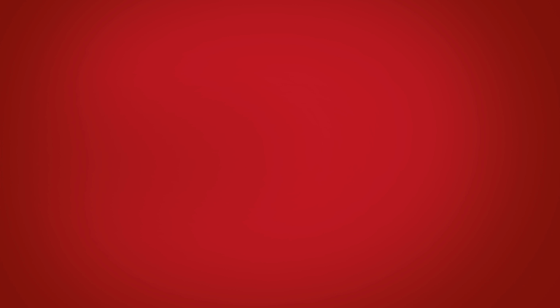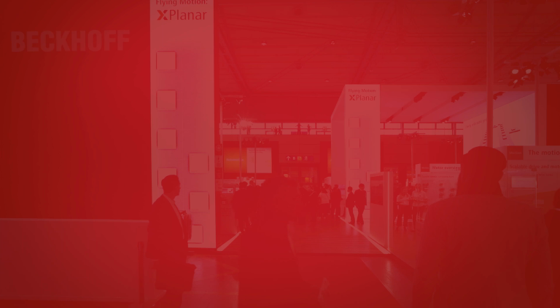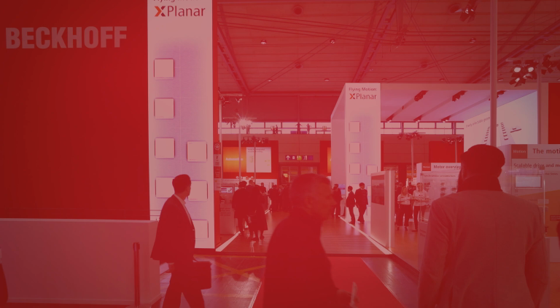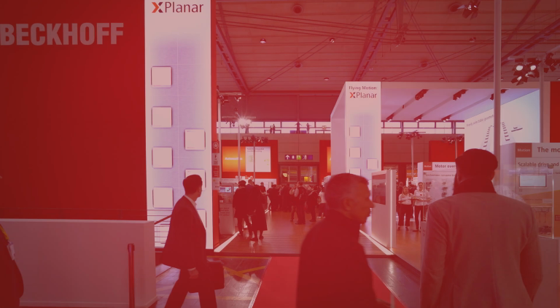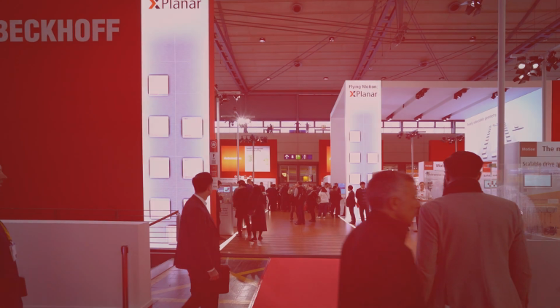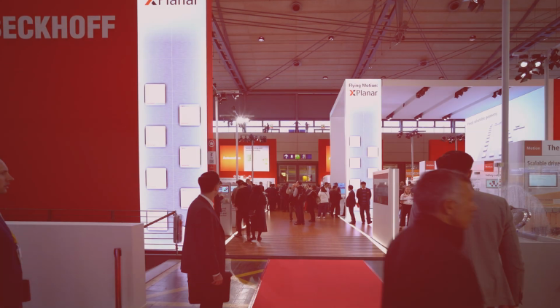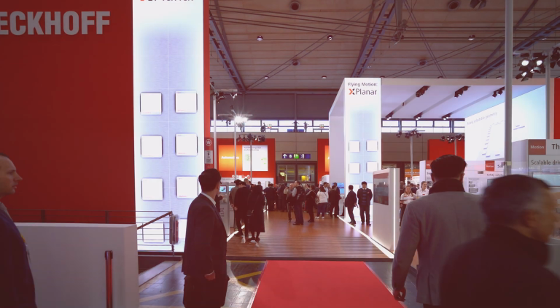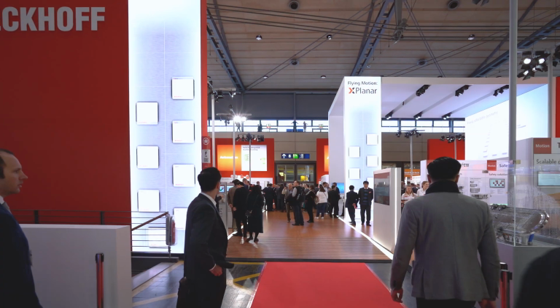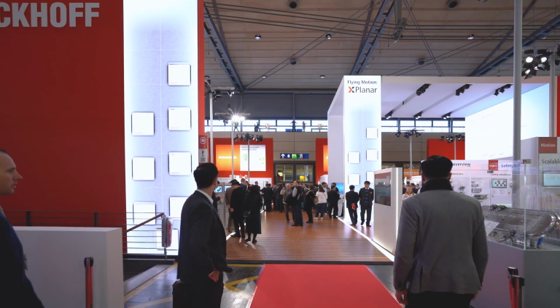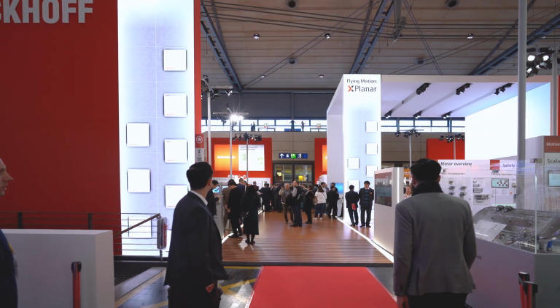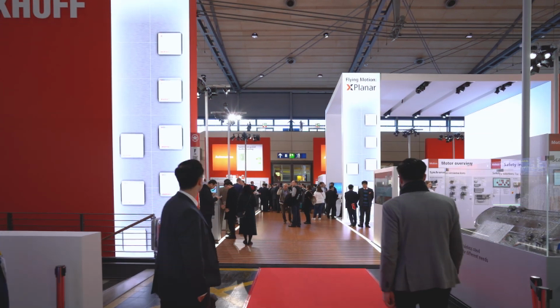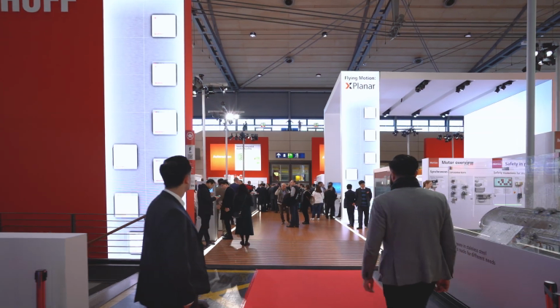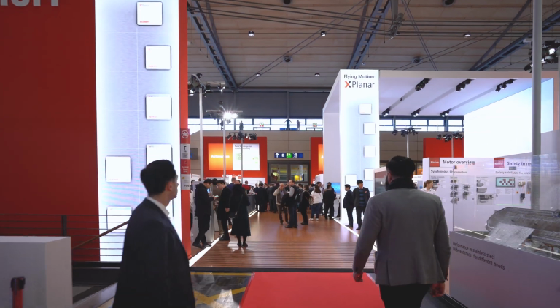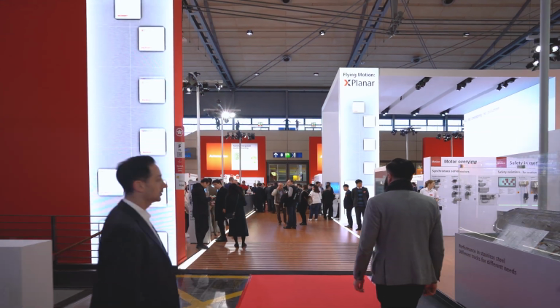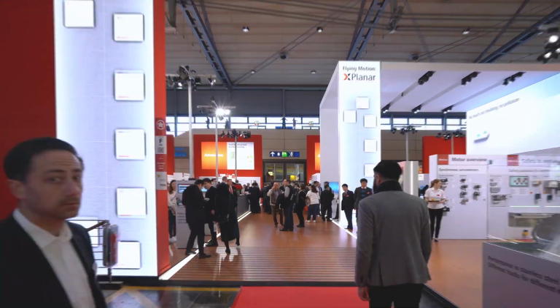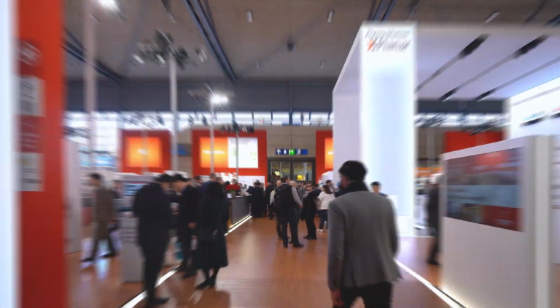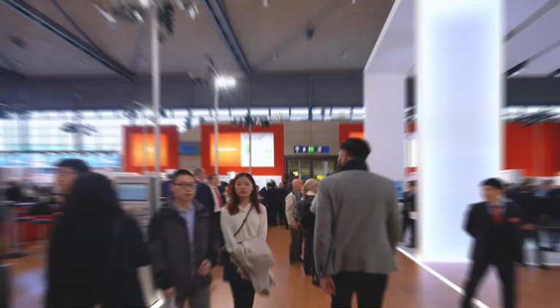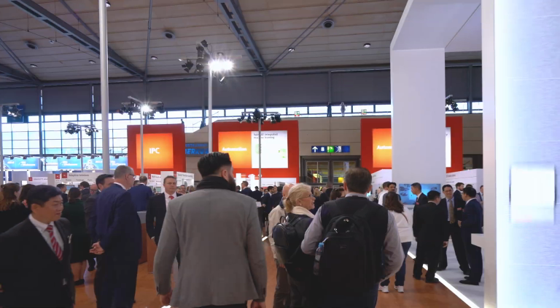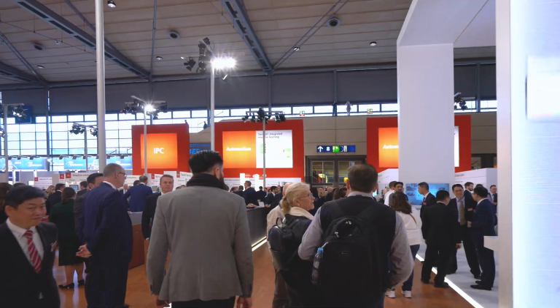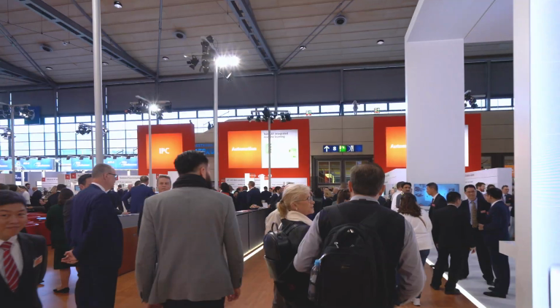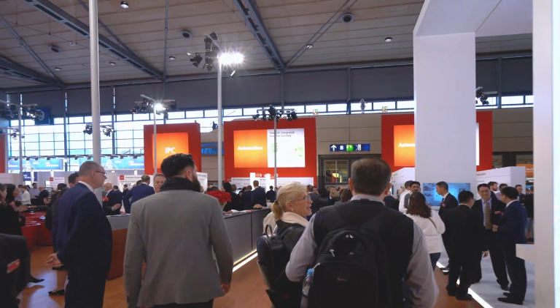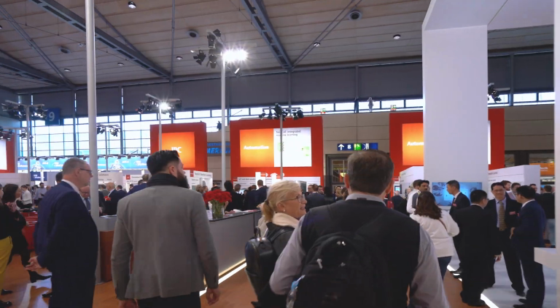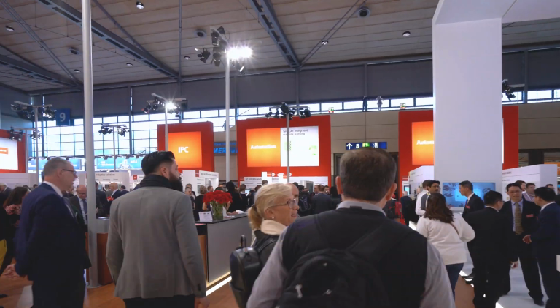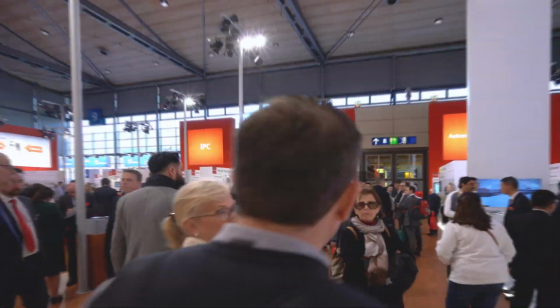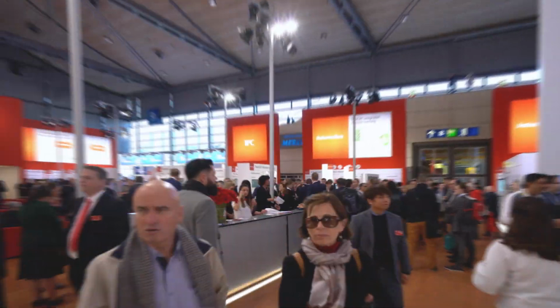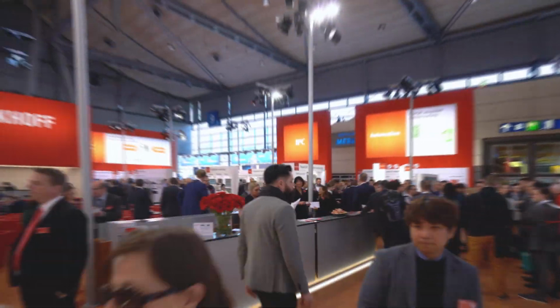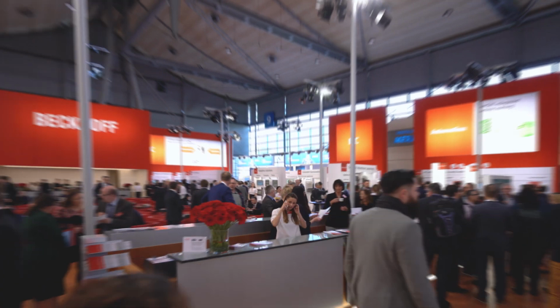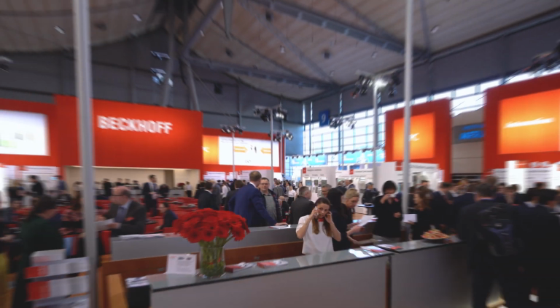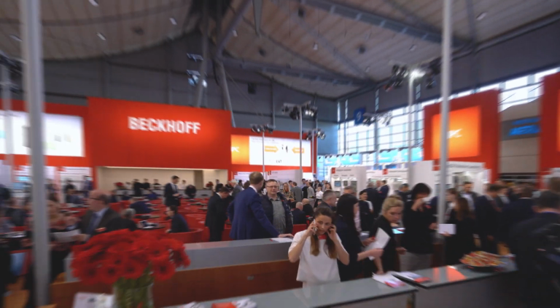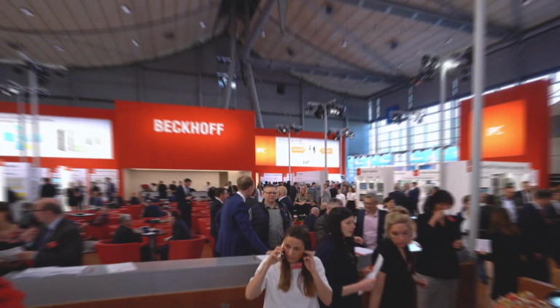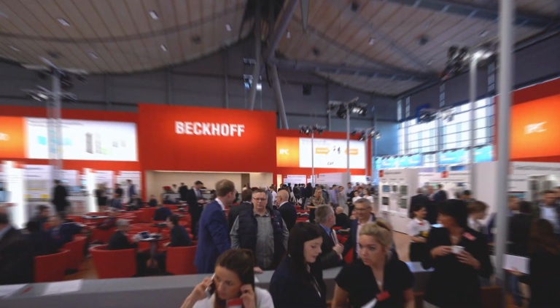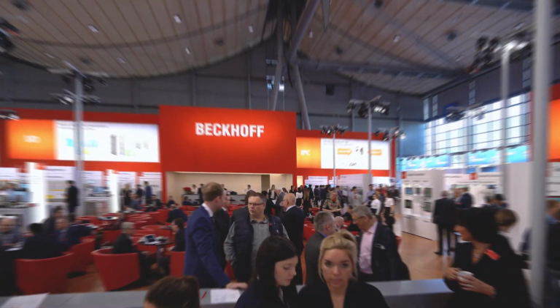Beckhoff Trade Show TV welcomes you to the world's largest industrial trade show, Hannover Messe 2019.